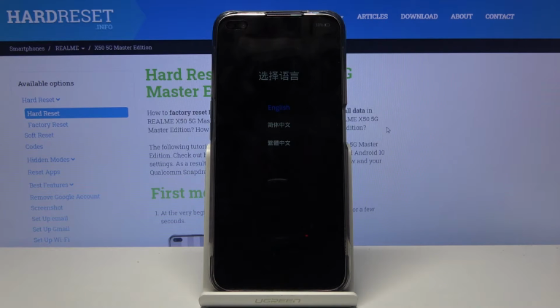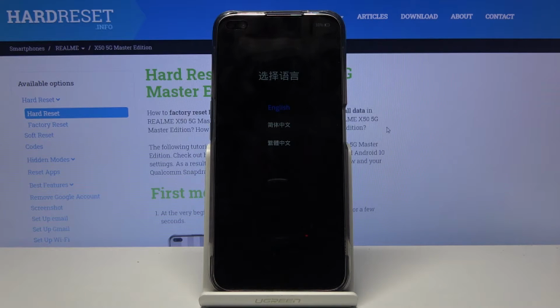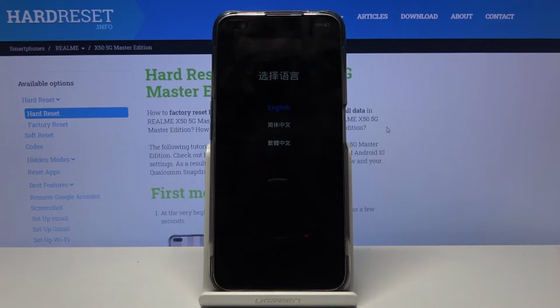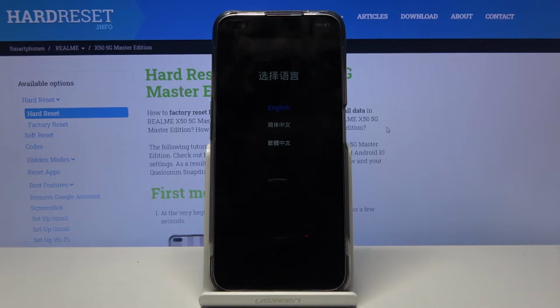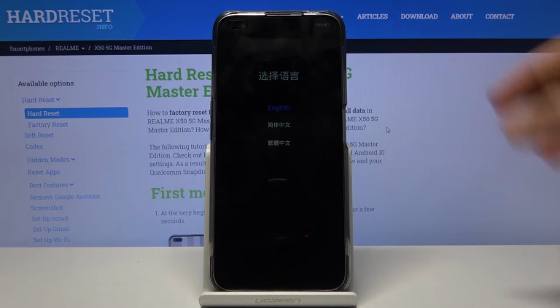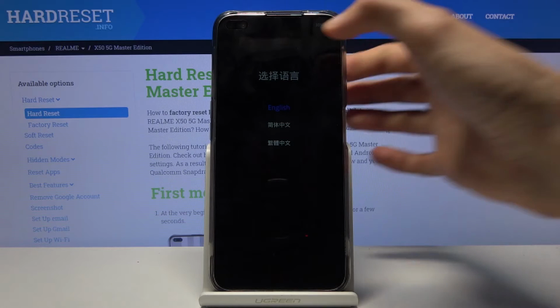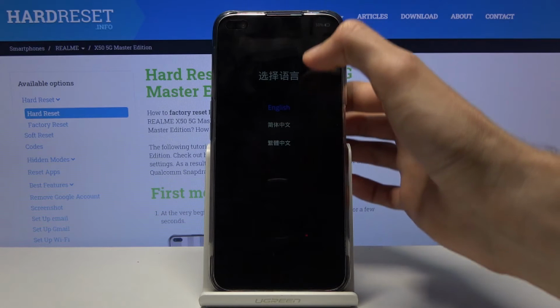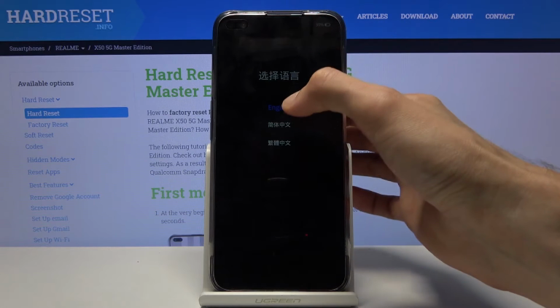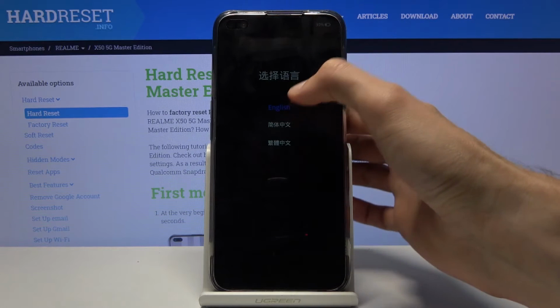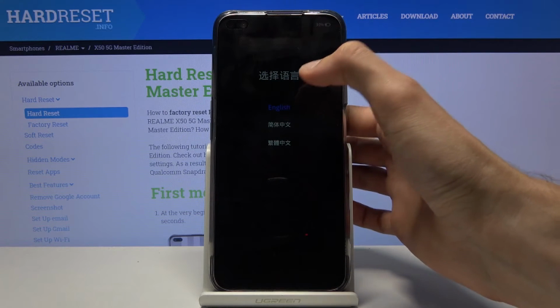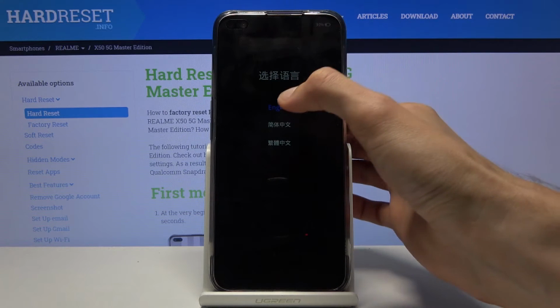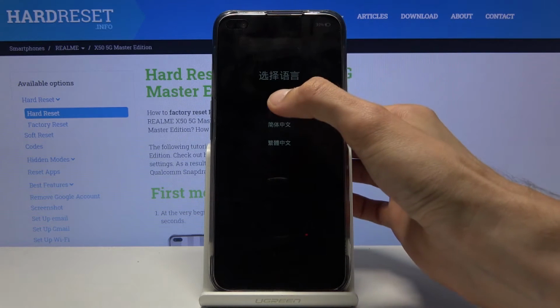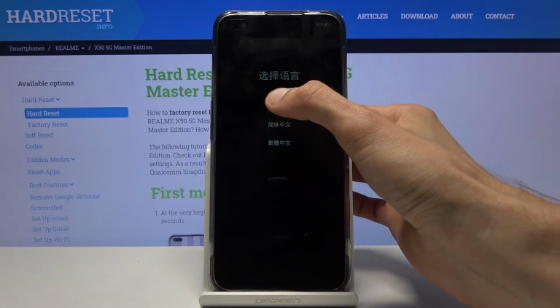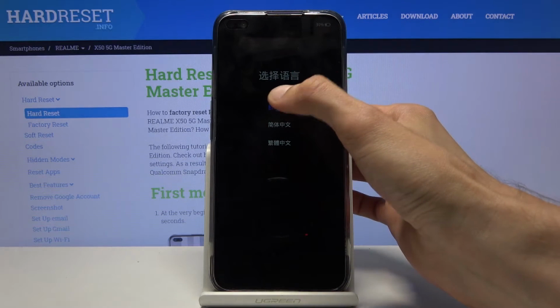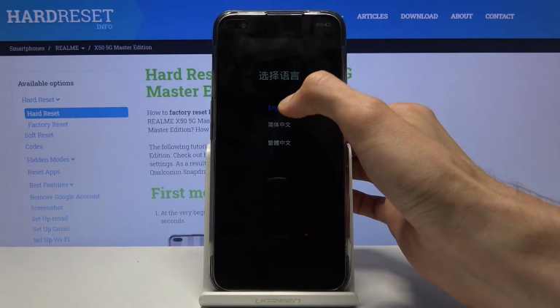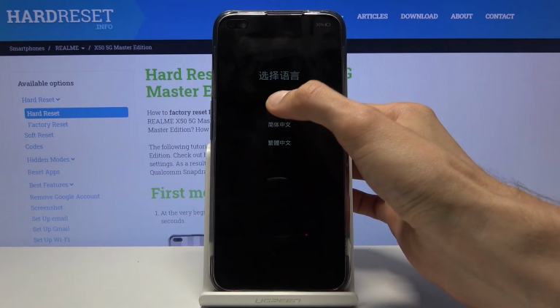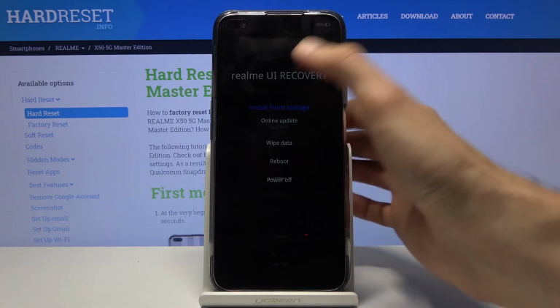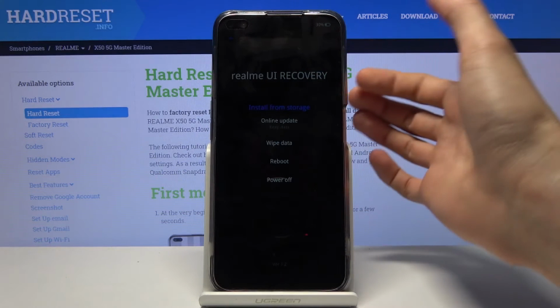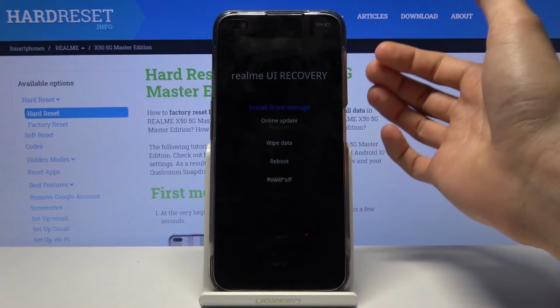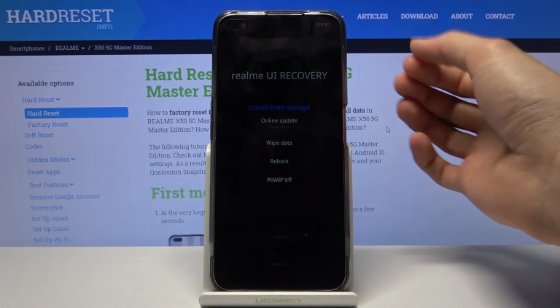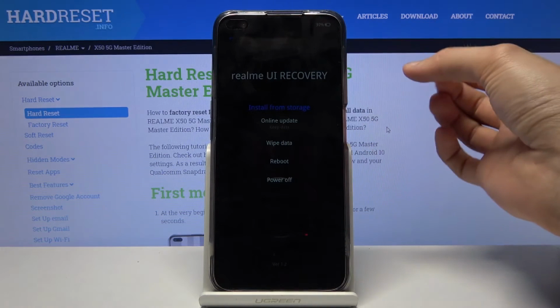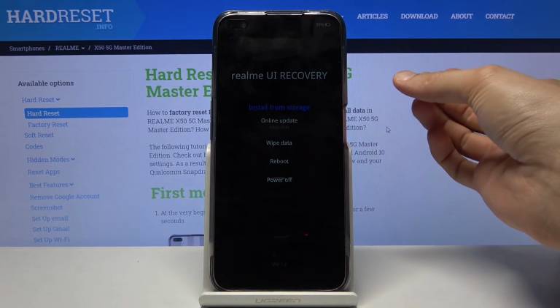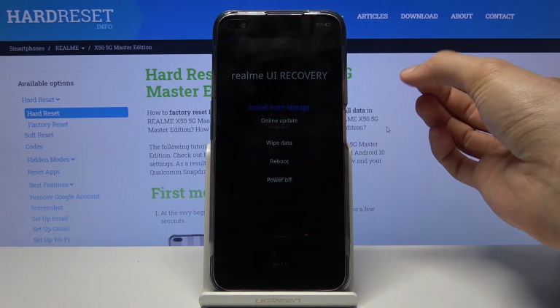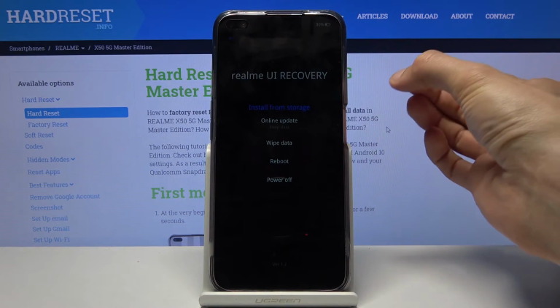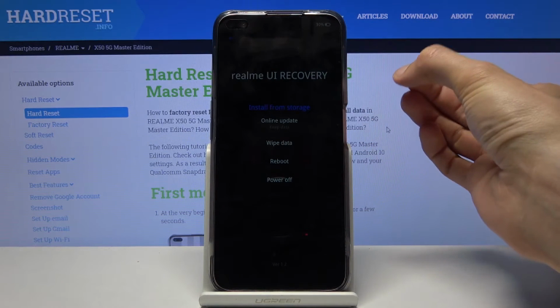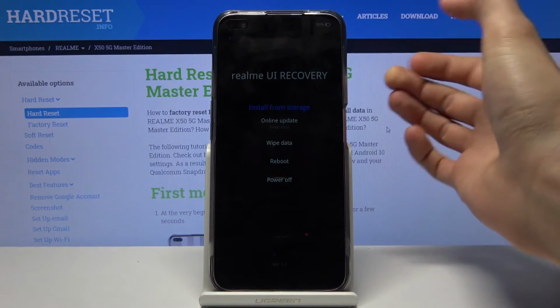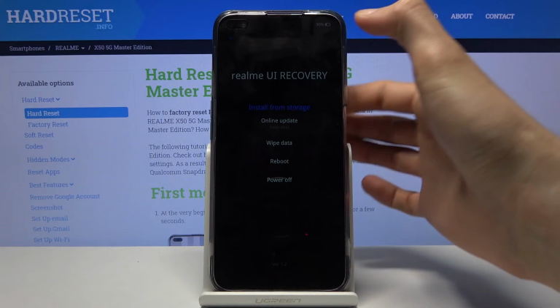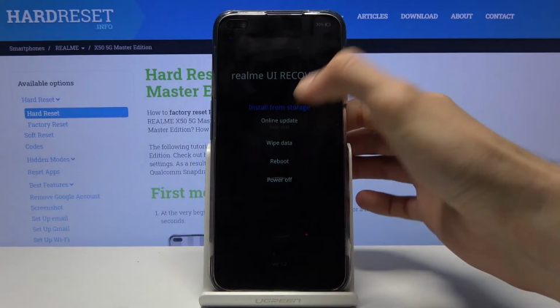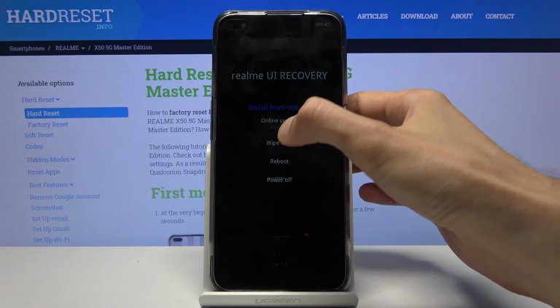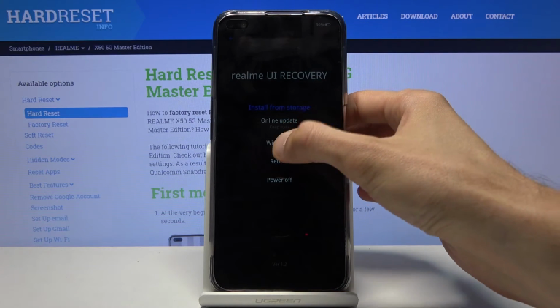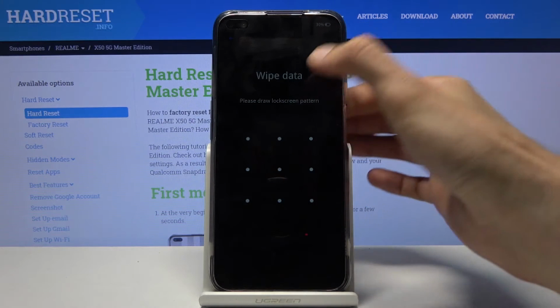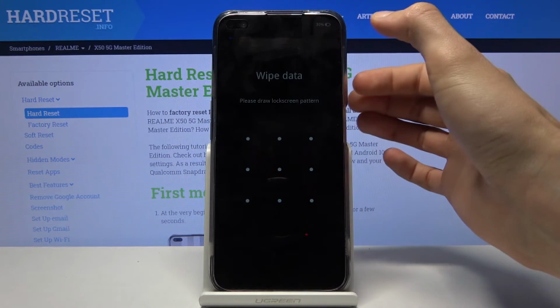From here simply tap on the language that you wish to use, which for me is going to be English. Then select wipe data.